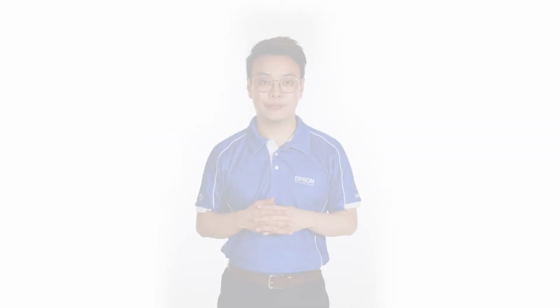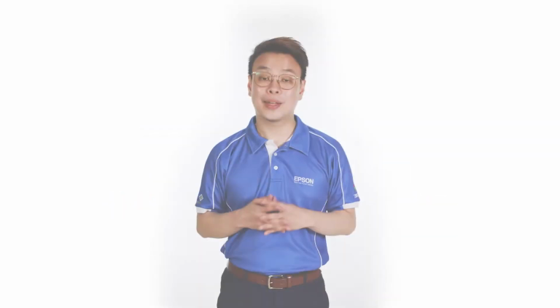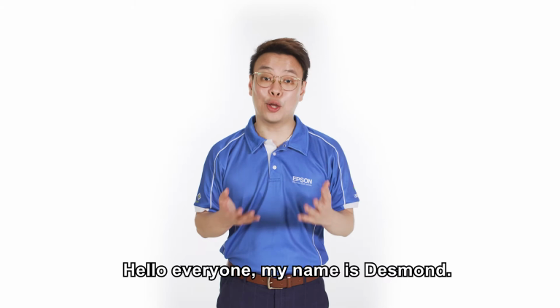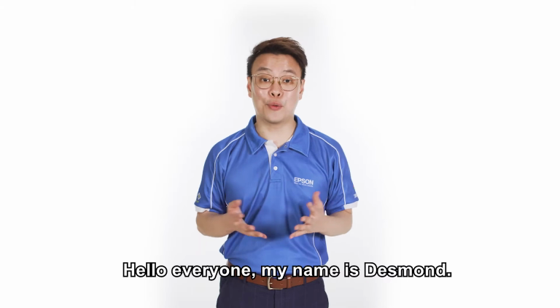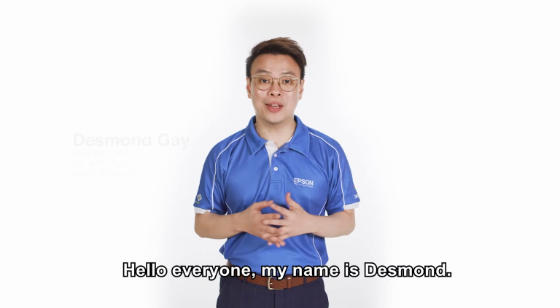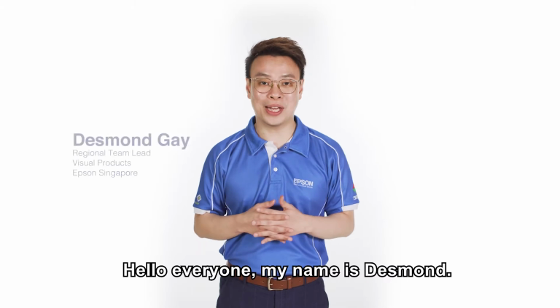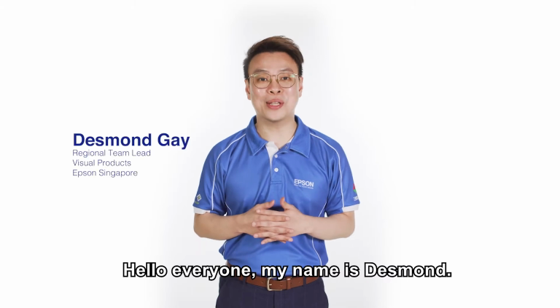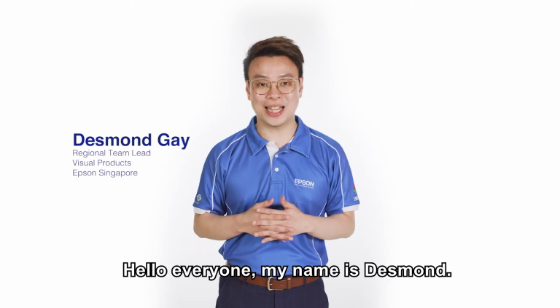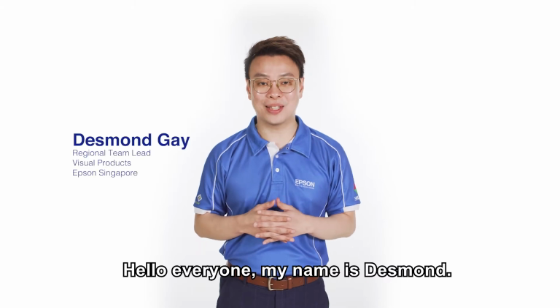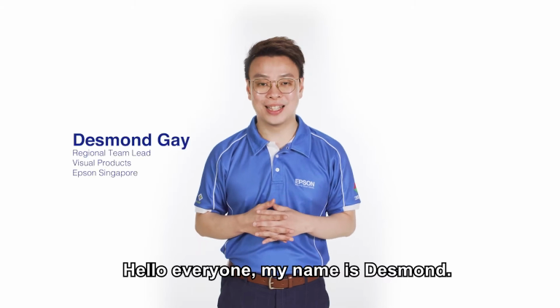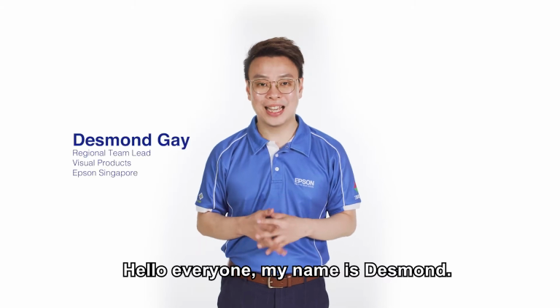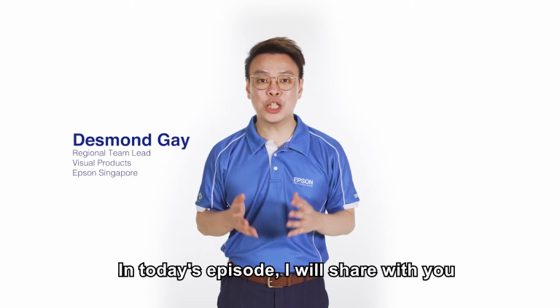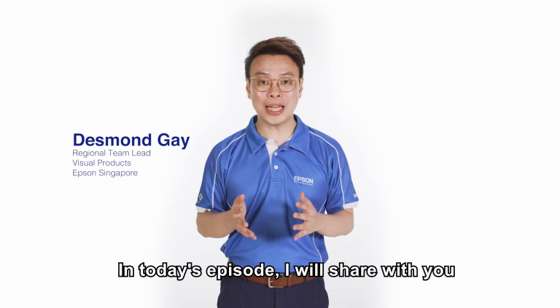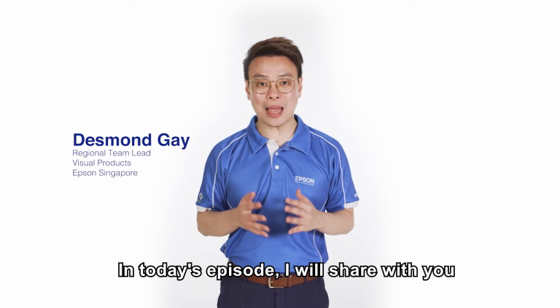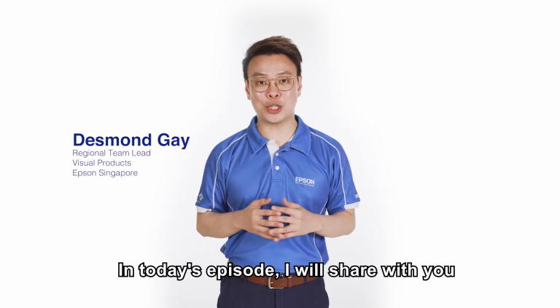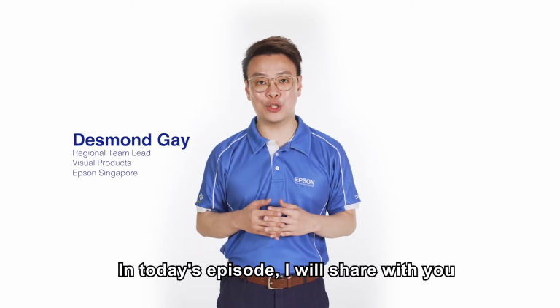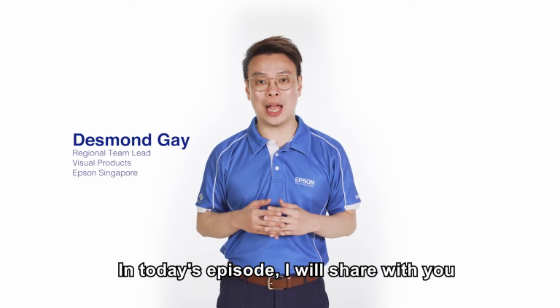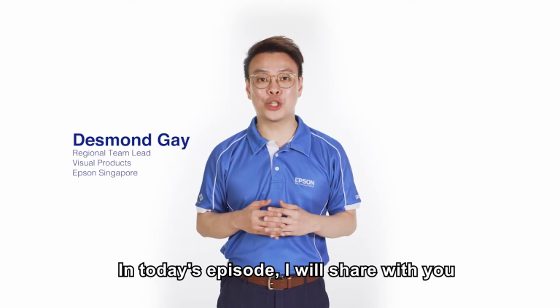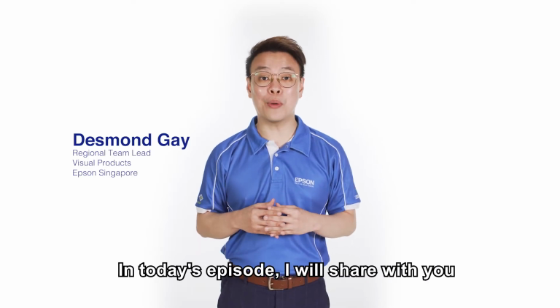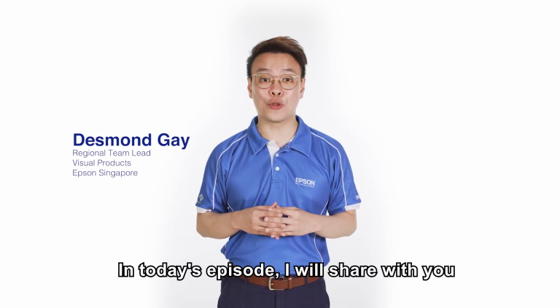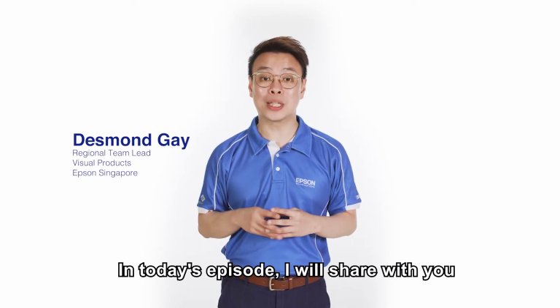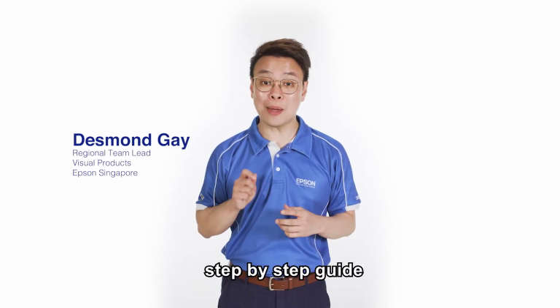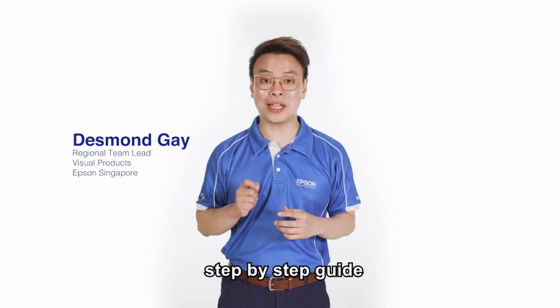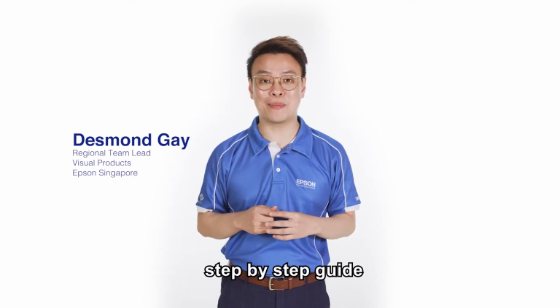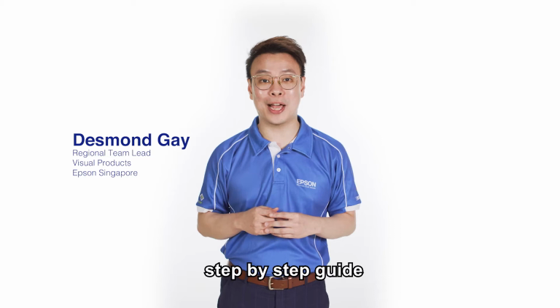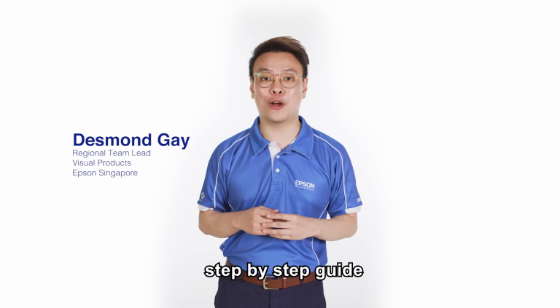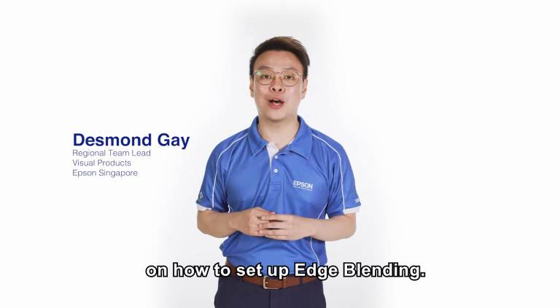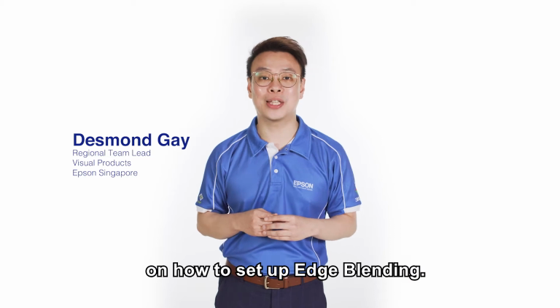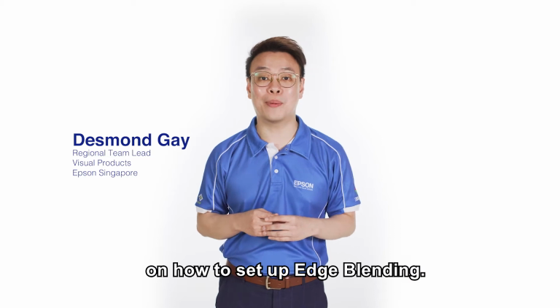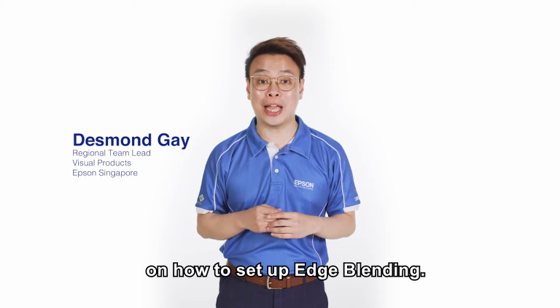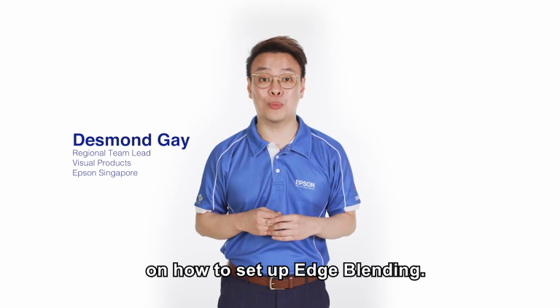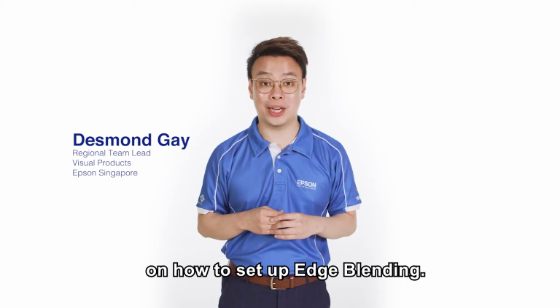Hello everyone, my name is Desmond. In today's episode, I will share with you a step-by-step guide on how to set up edge blending.